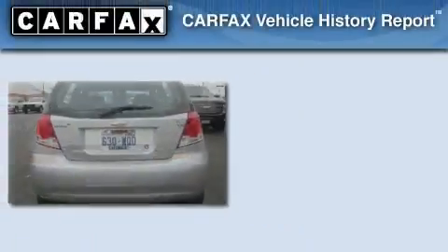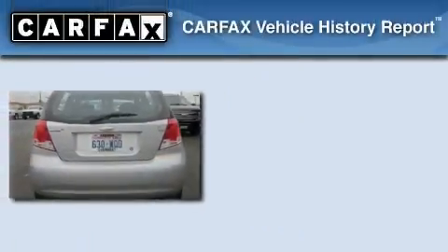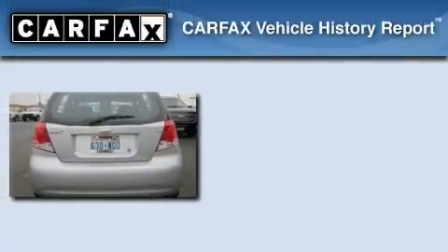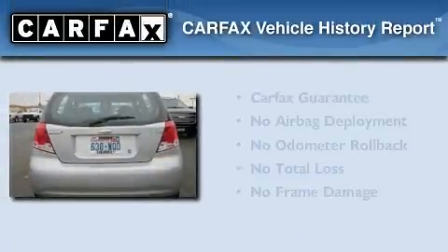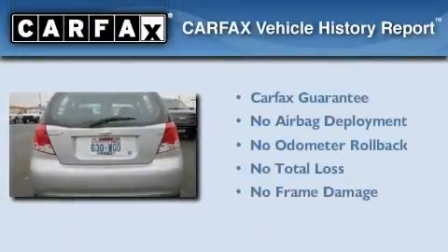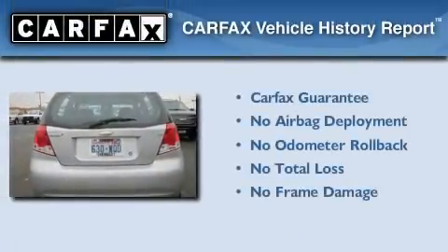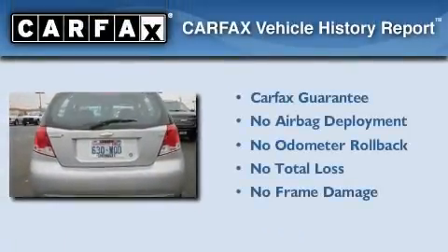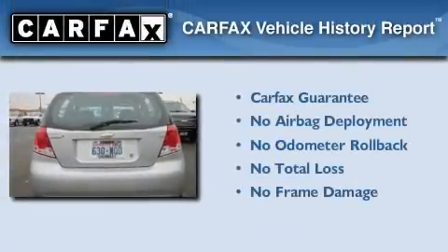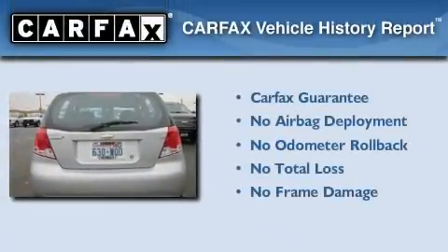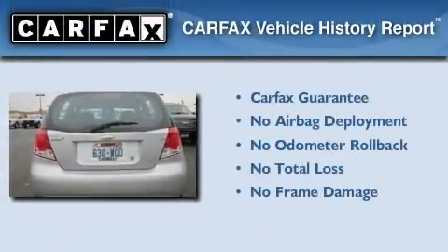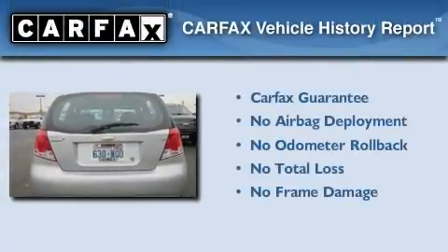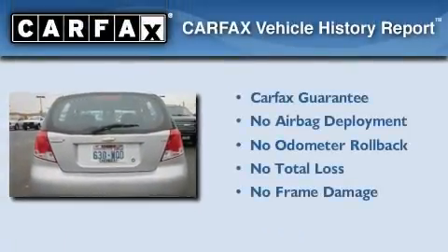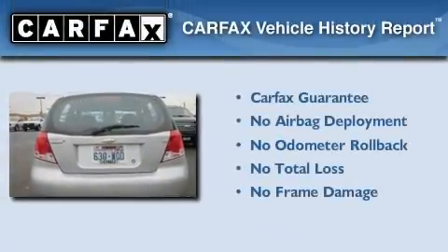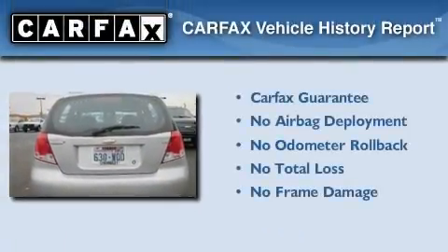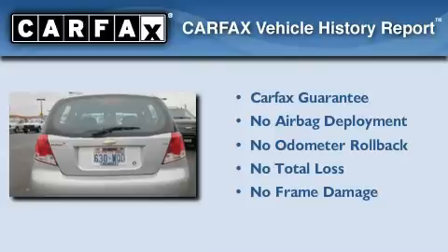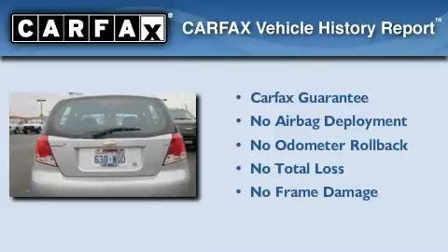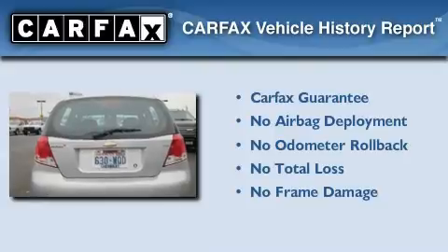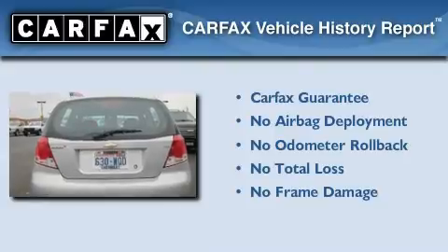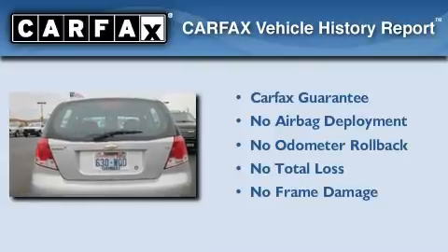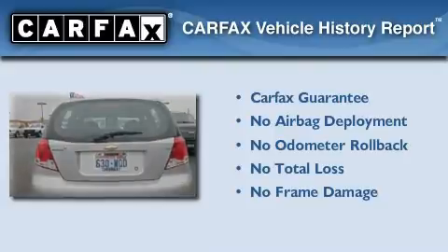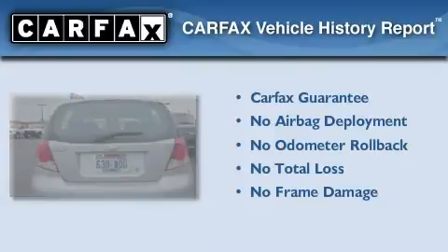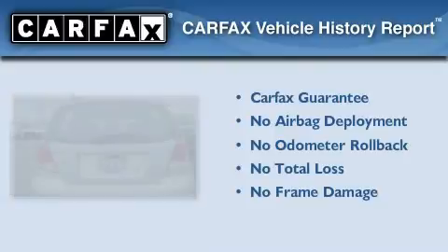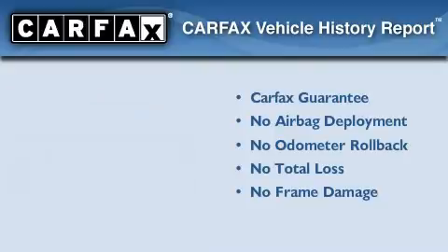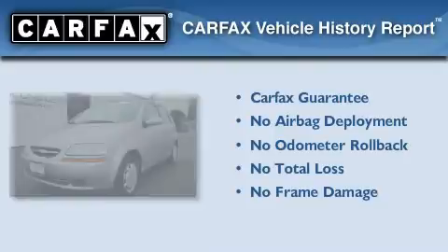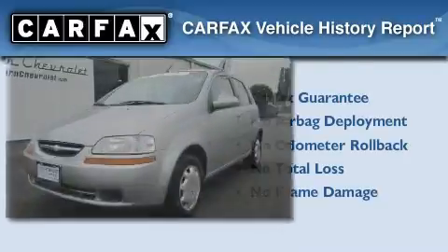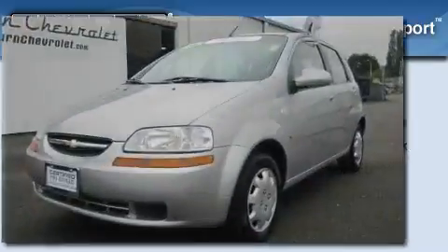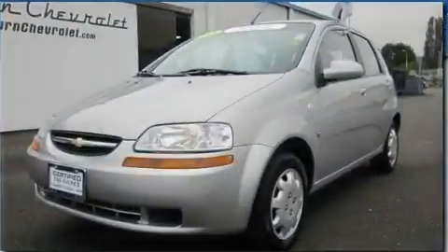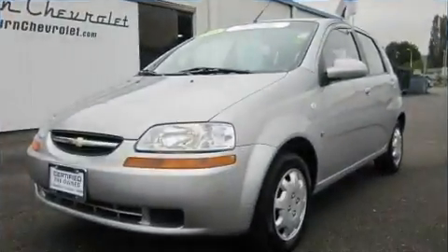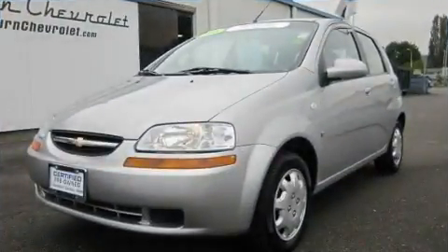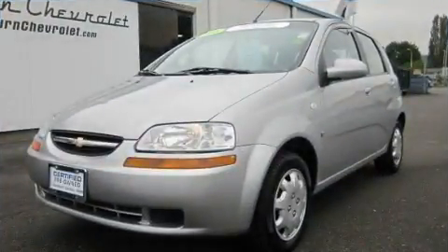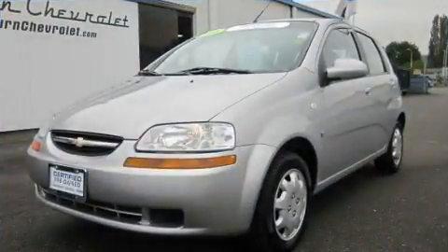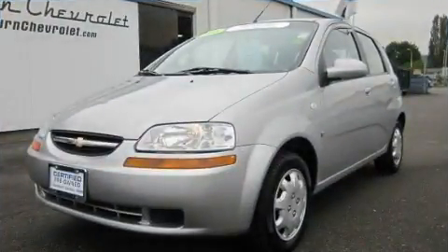Not to mention that this Chevrolet qualifies for the Carfax Buy-Back Guarantee. Contact us today to arrange your test drive.